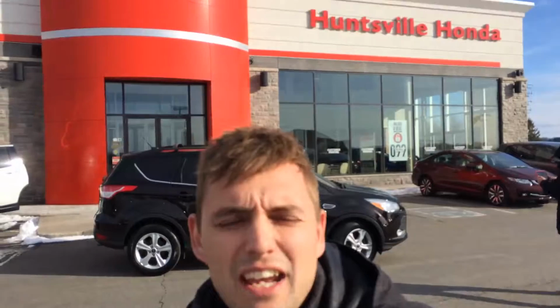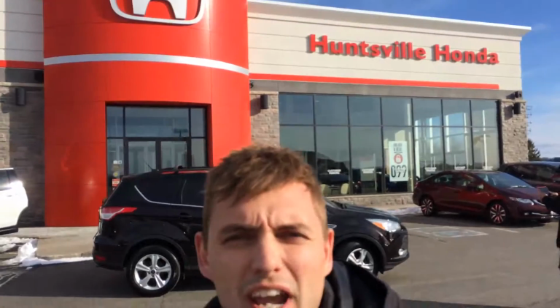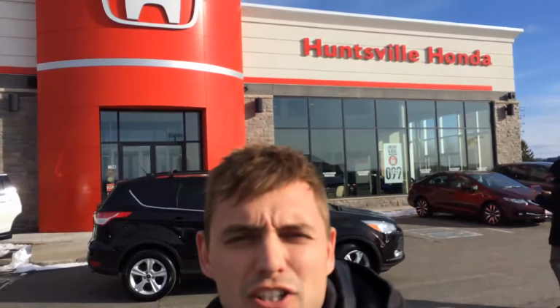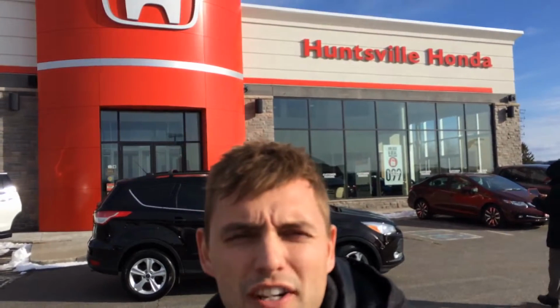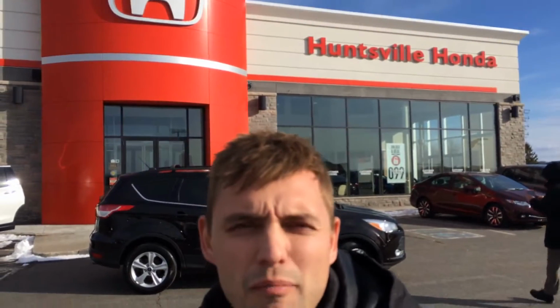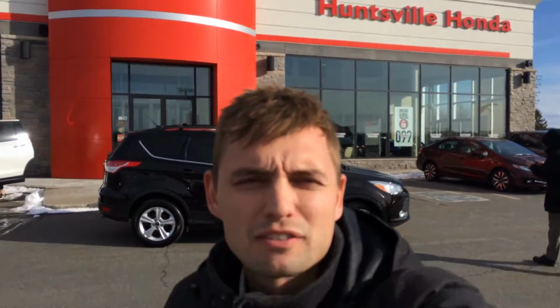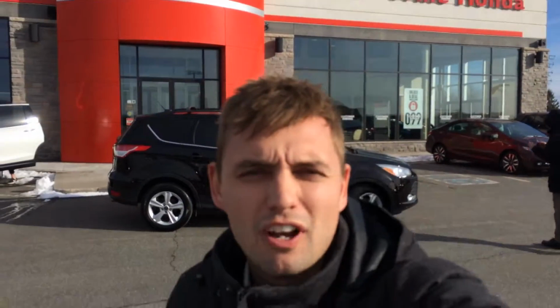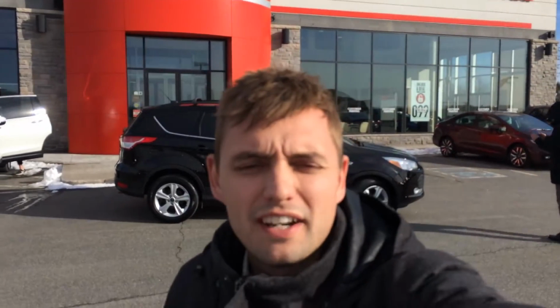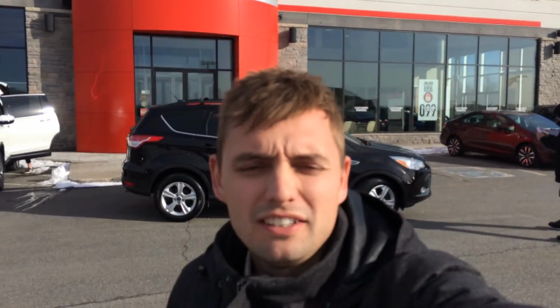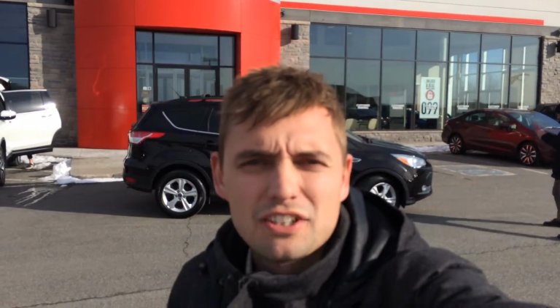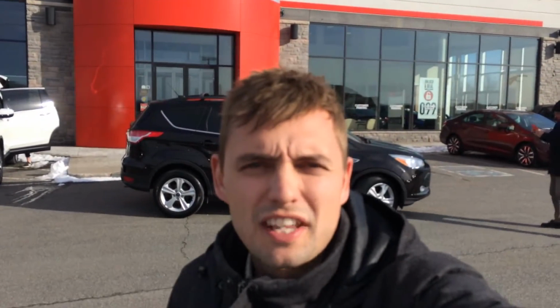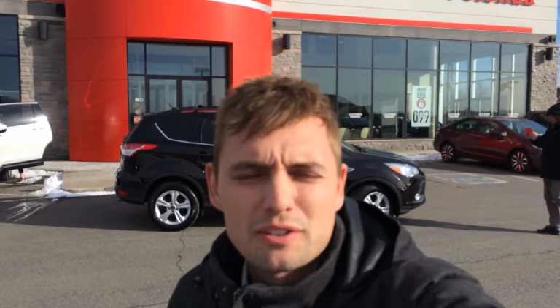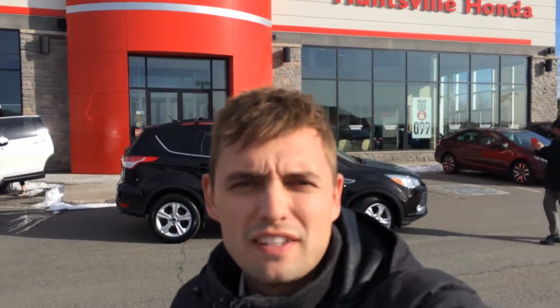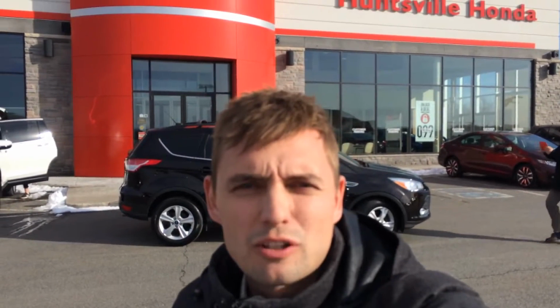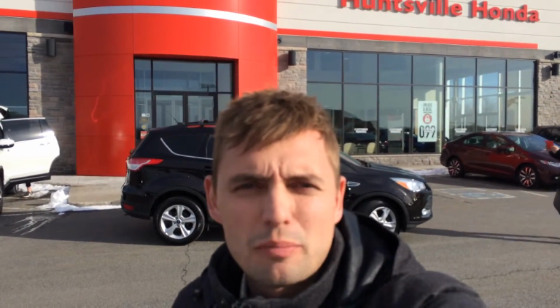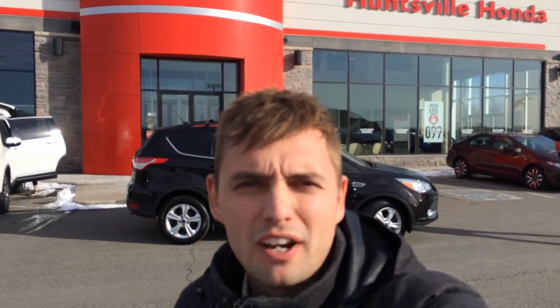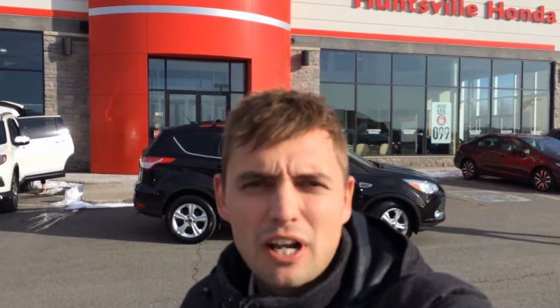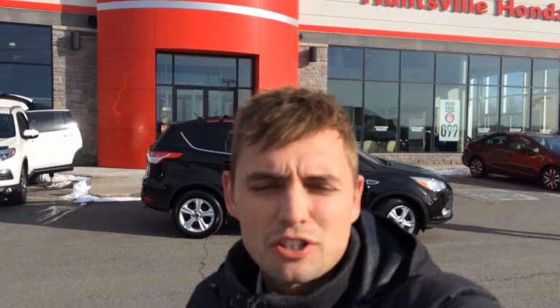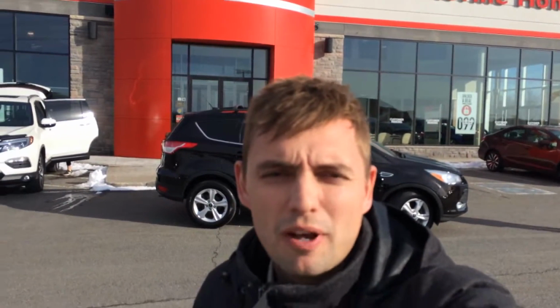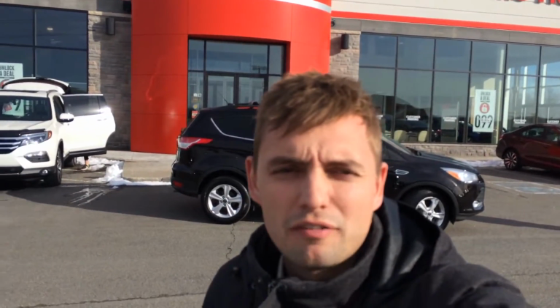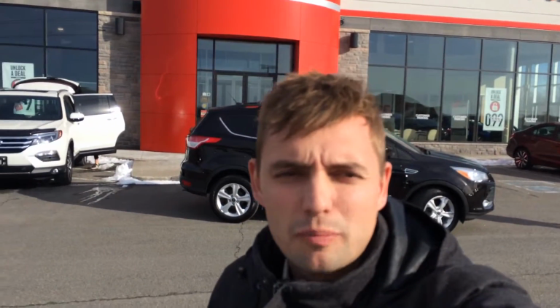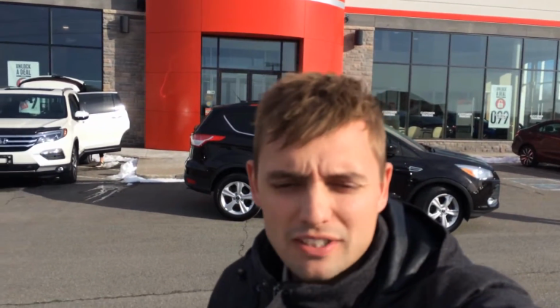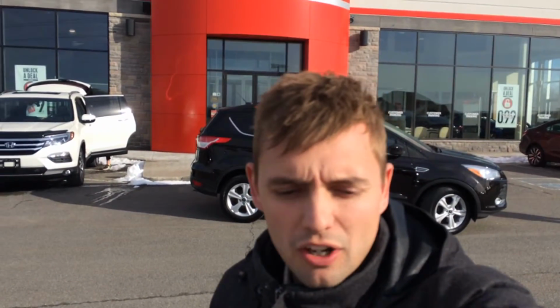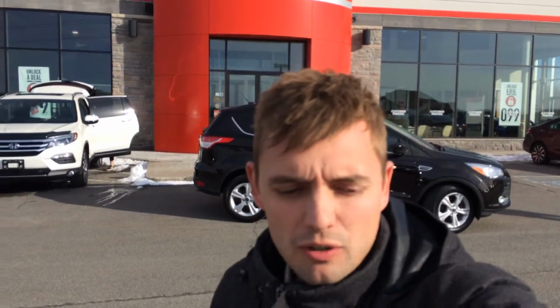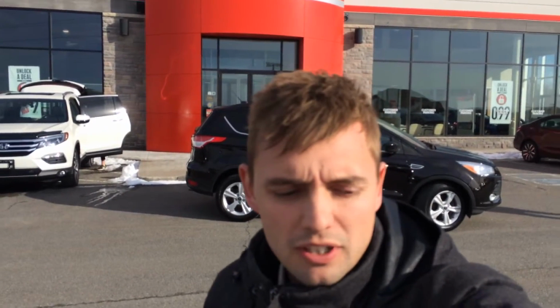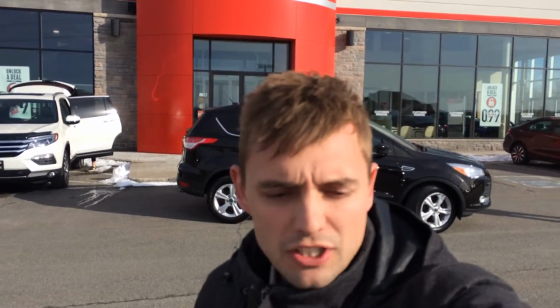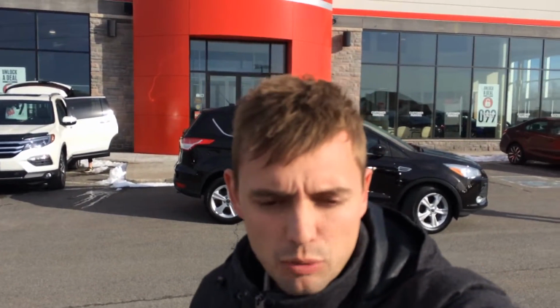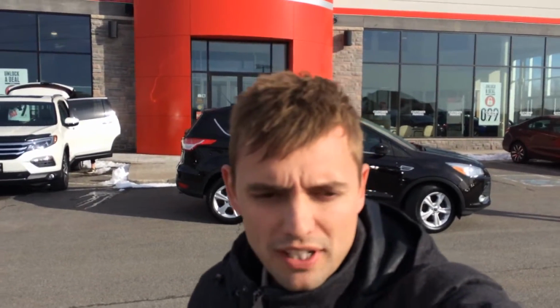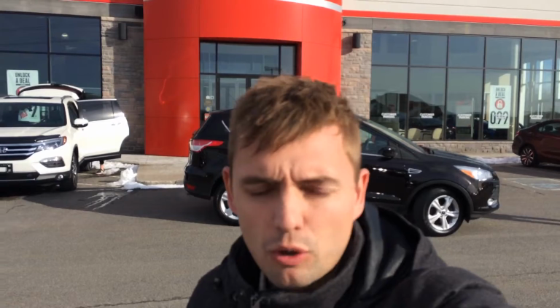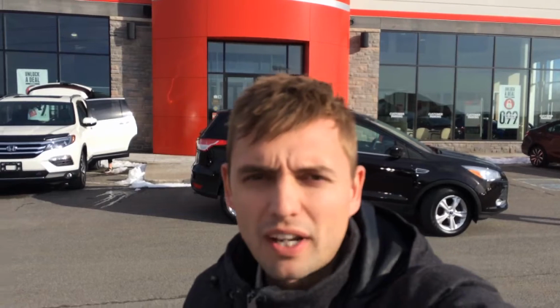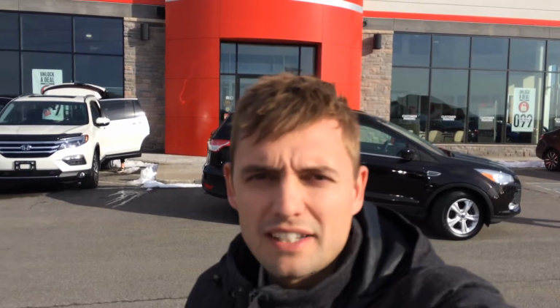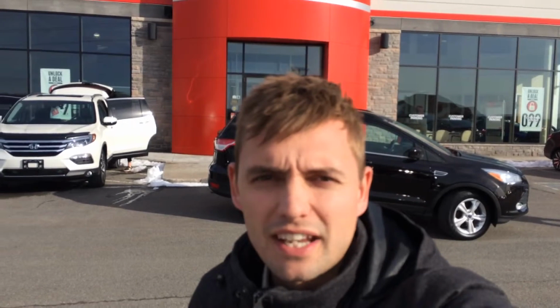Hey Craig, Sean here from Huntsville Honda. Just standing outside the dealership here. Got your email a few minutes ago. Just wanted to give you a quick idea of the condition of this 2010 Pathfinder we've been chatting about.